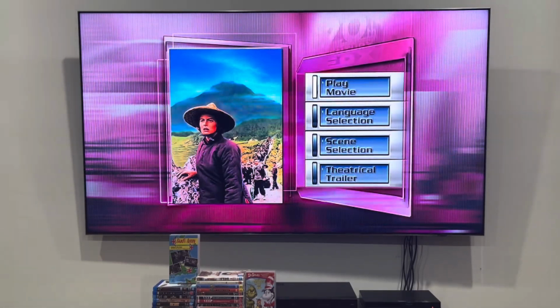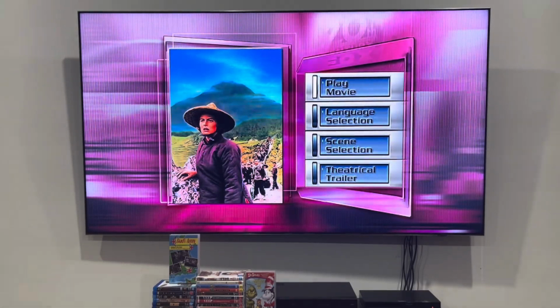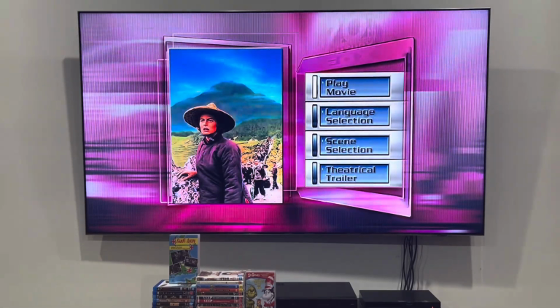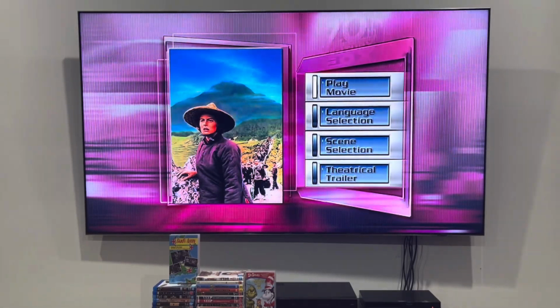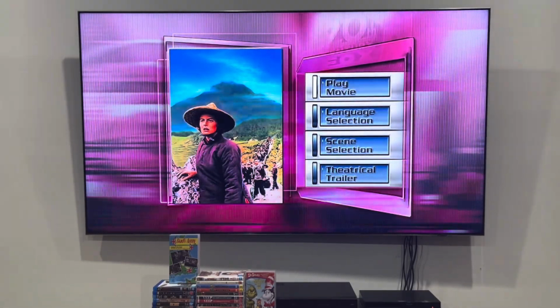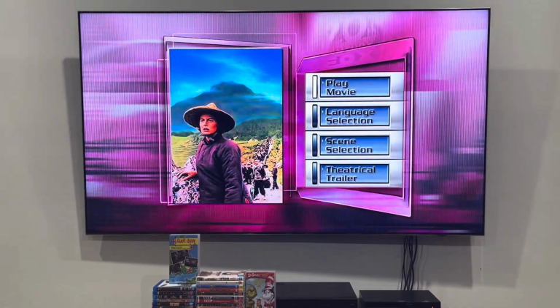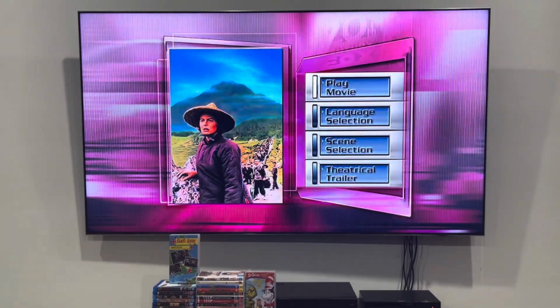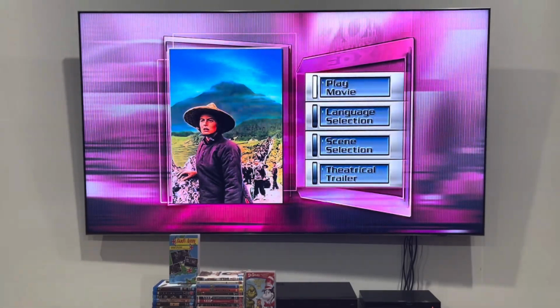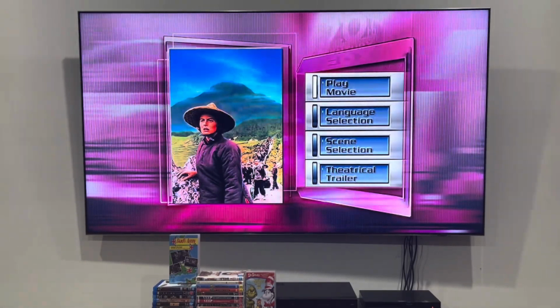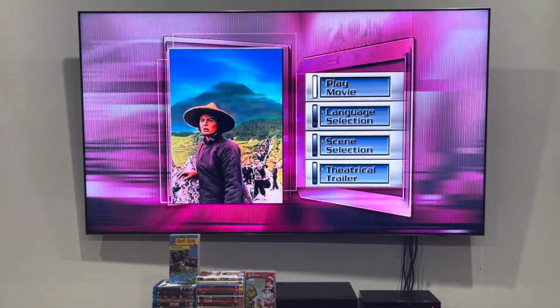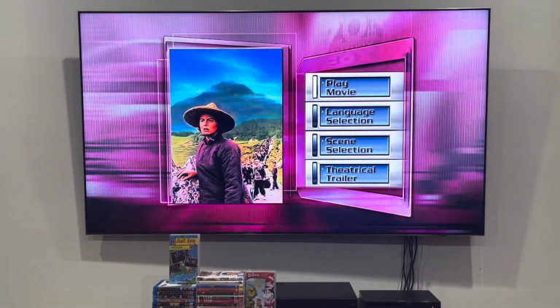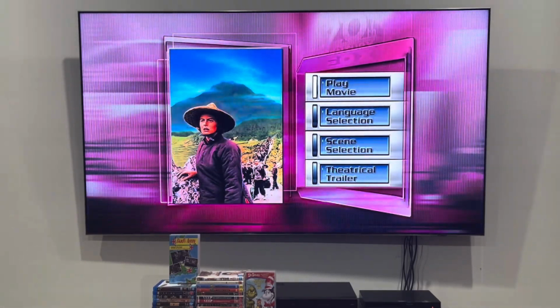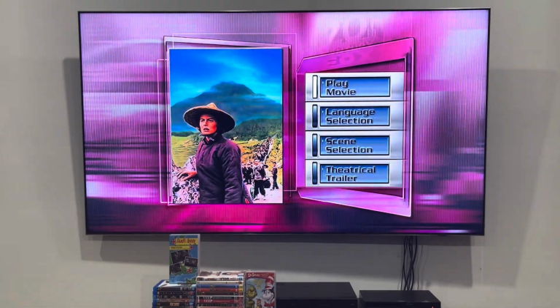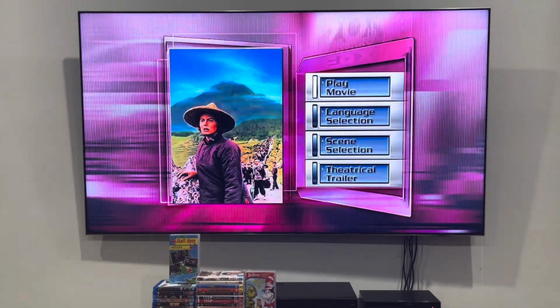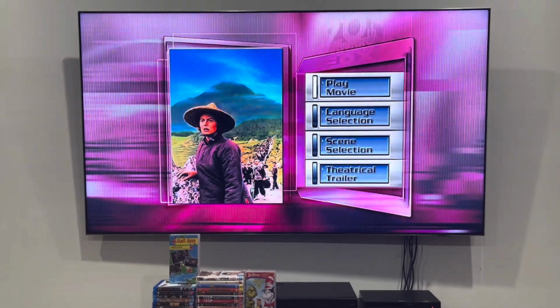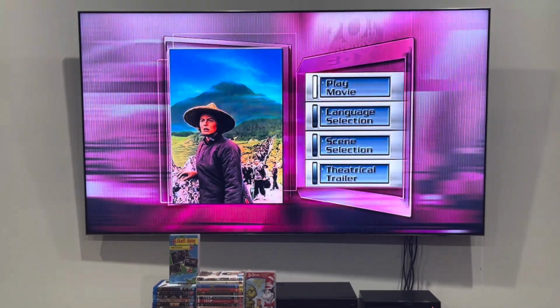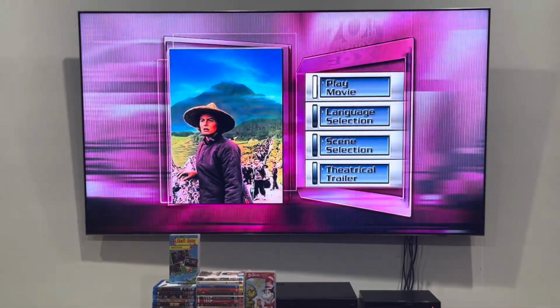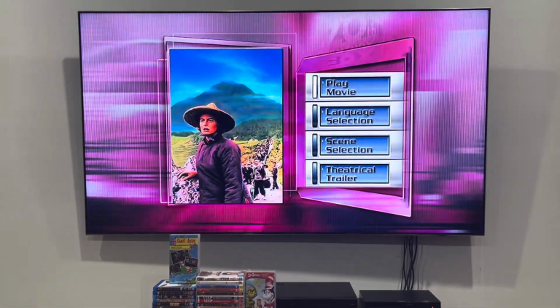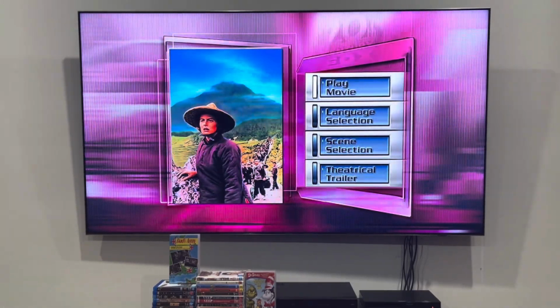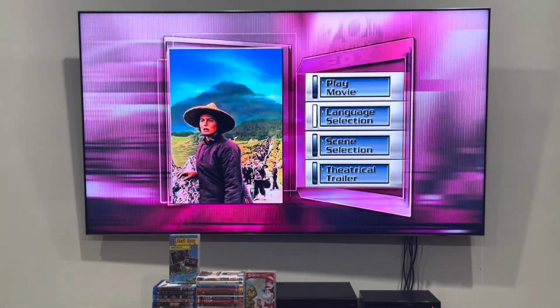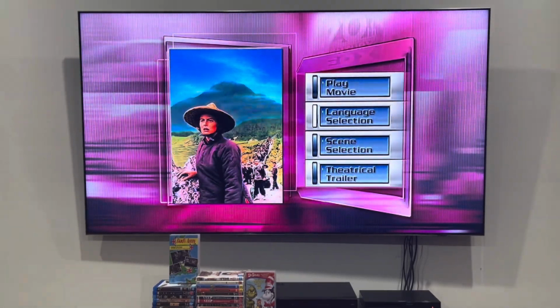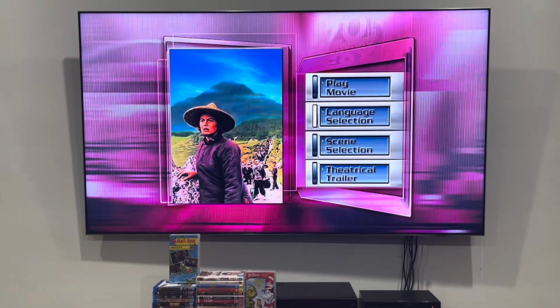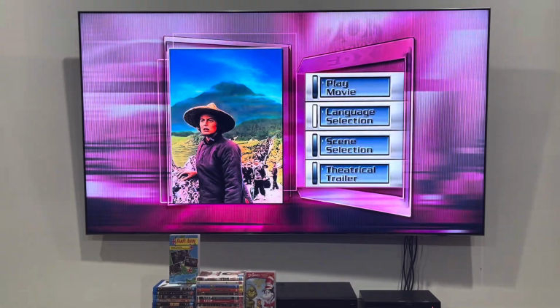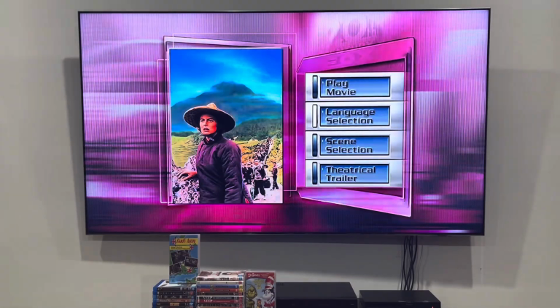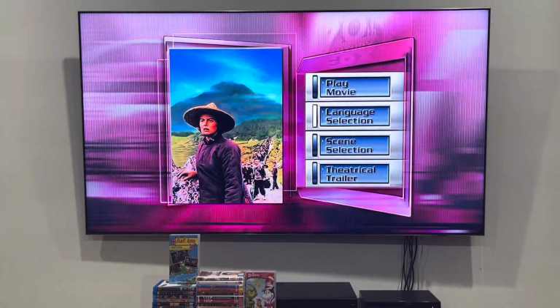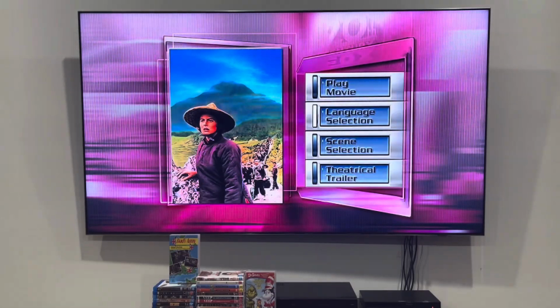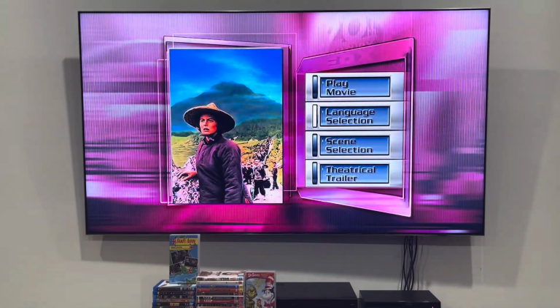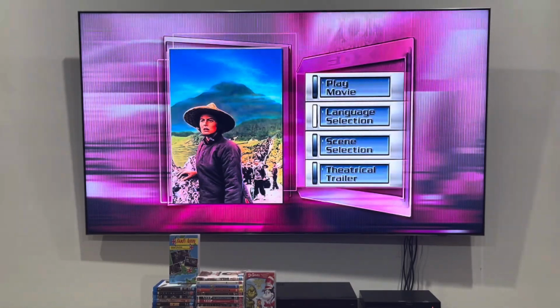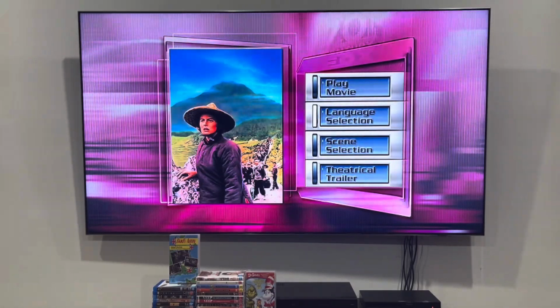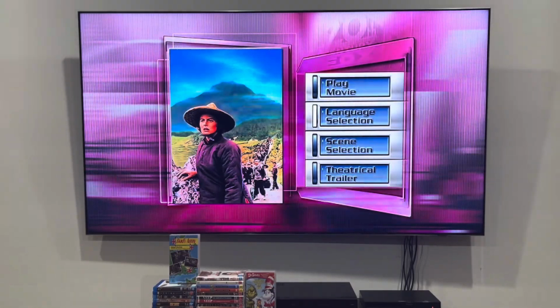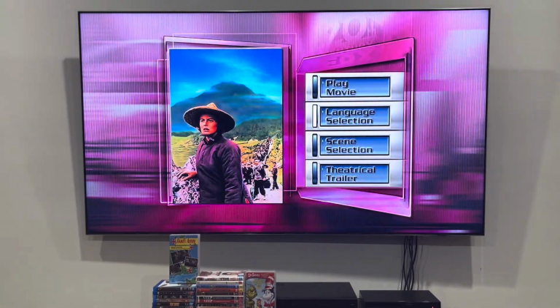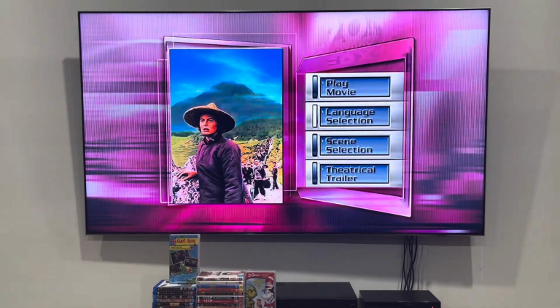So here we go — the main menu. Unfortunately, this one doesn't have background music, so I'm going to show you the language selection first.